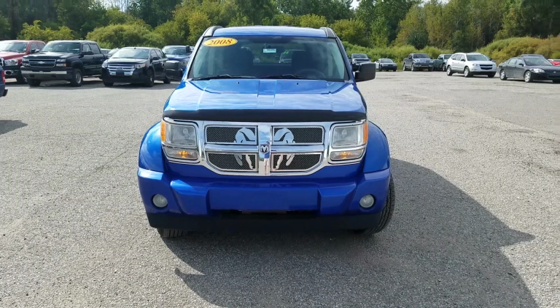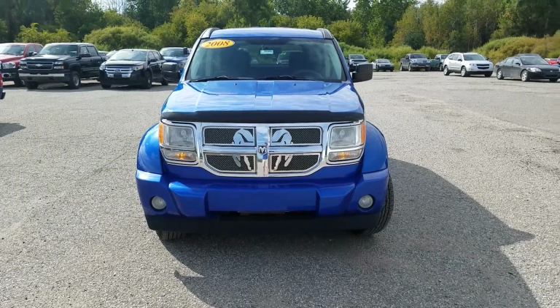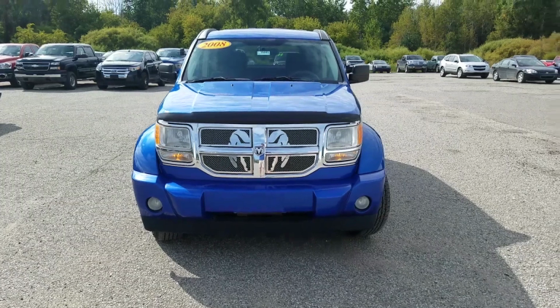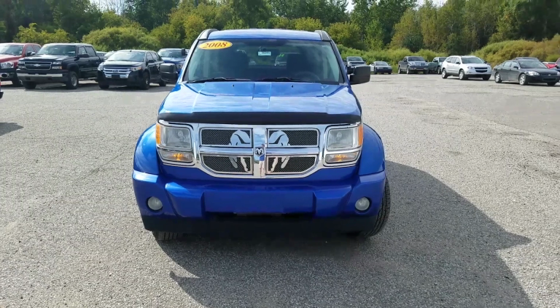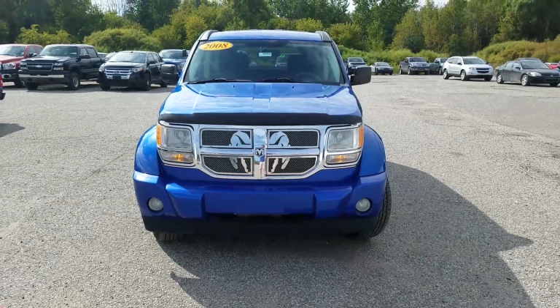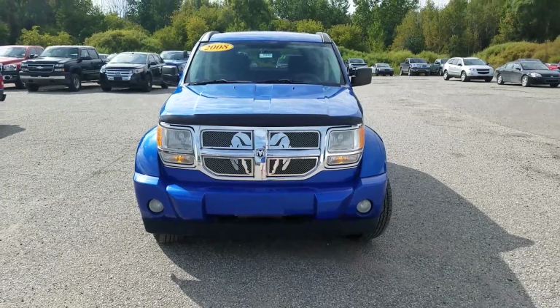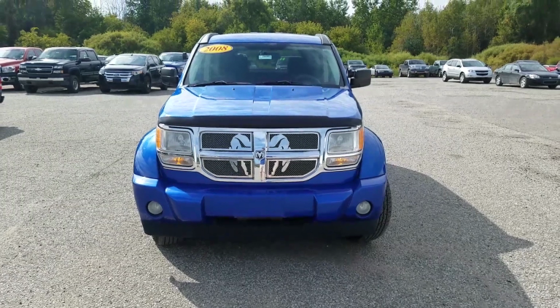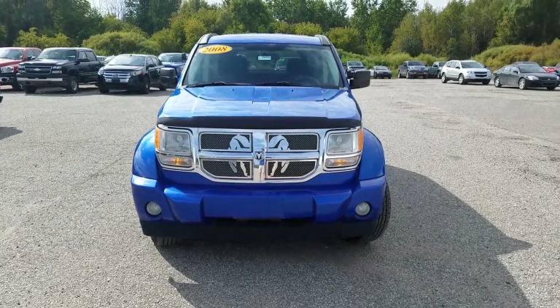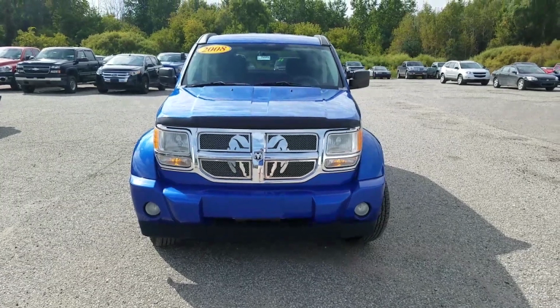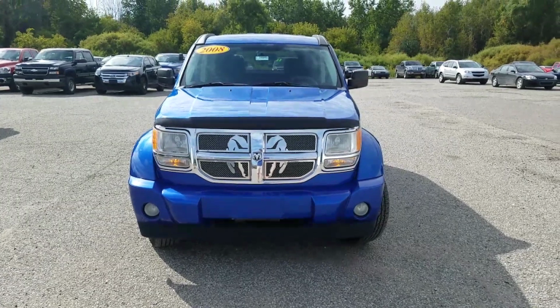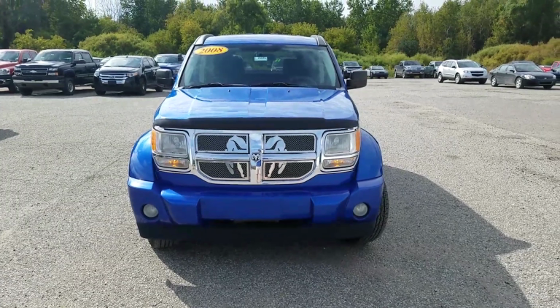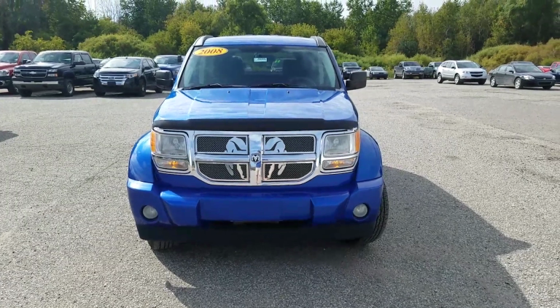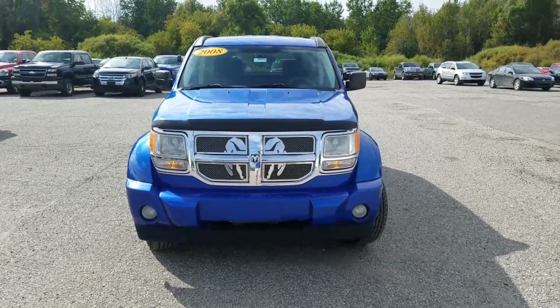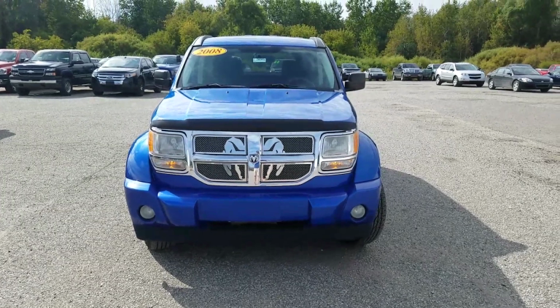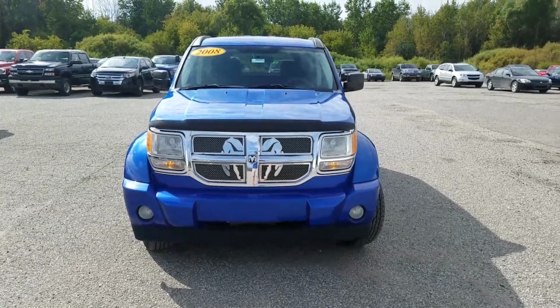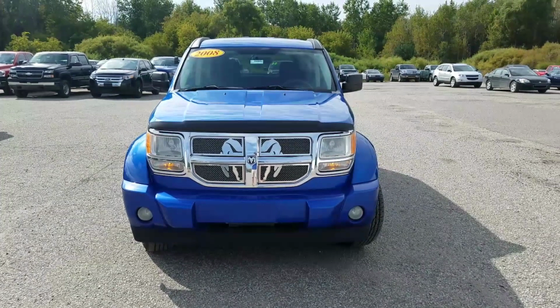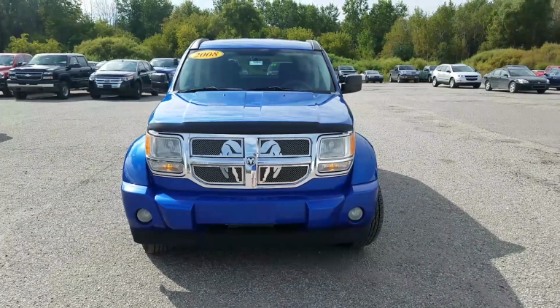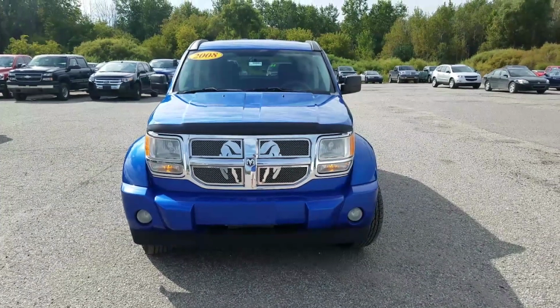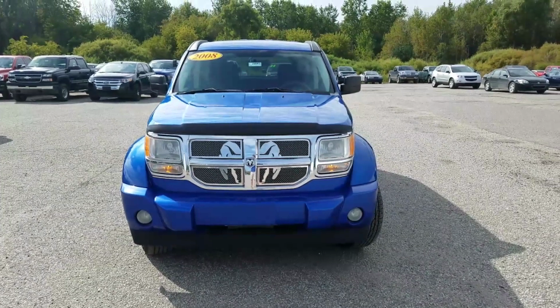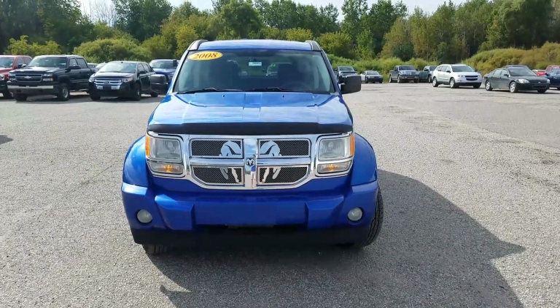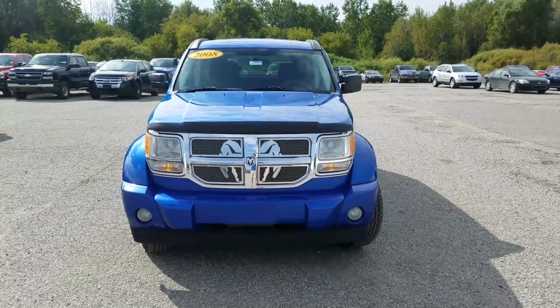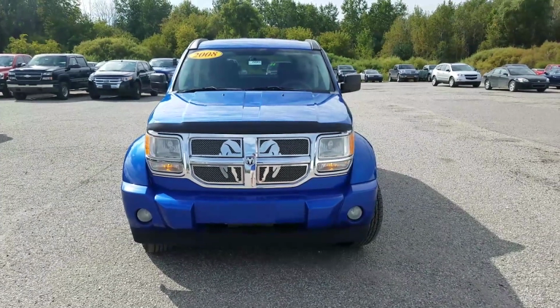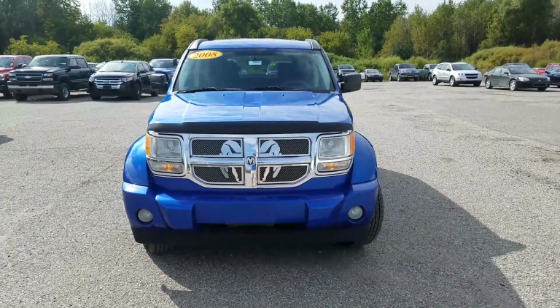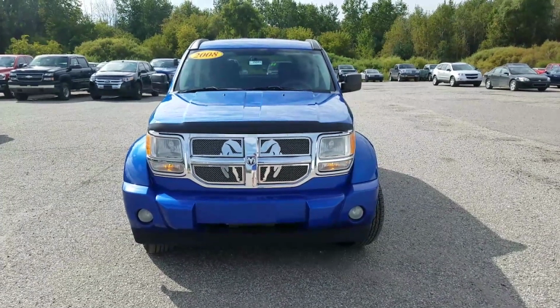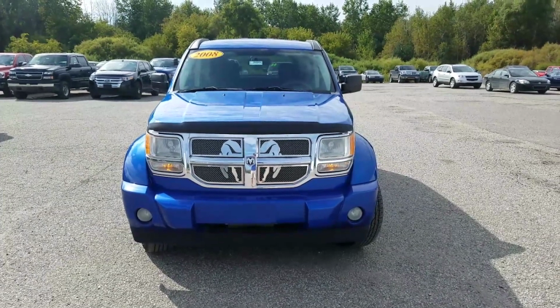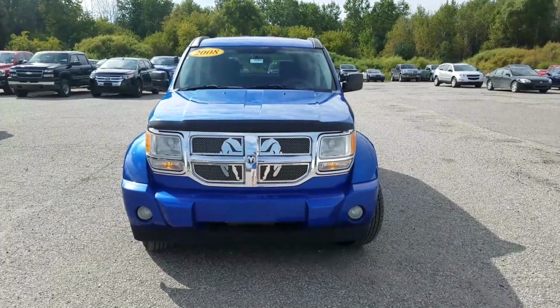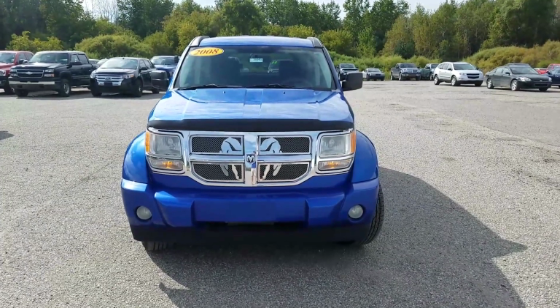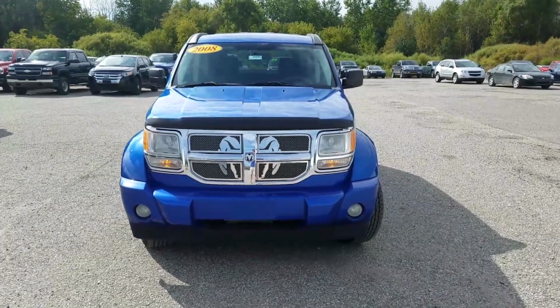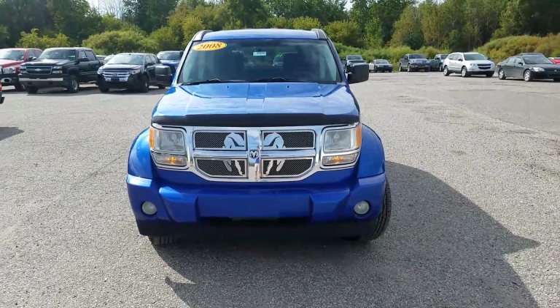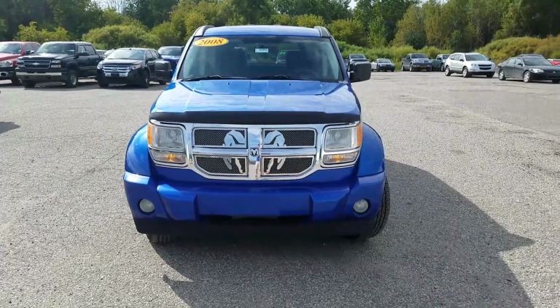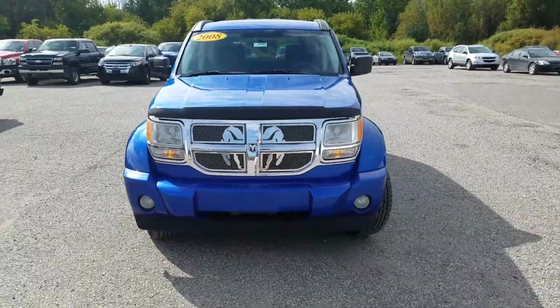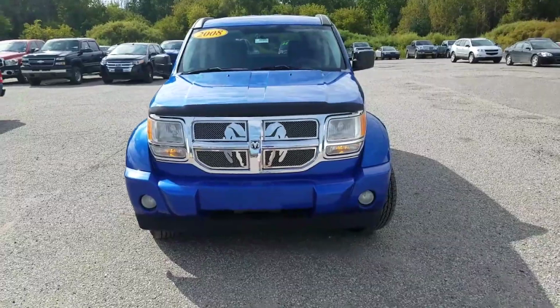Hey Brooke, this is Cade here to show you the video of this 2008 Dodge Nitro SXT.